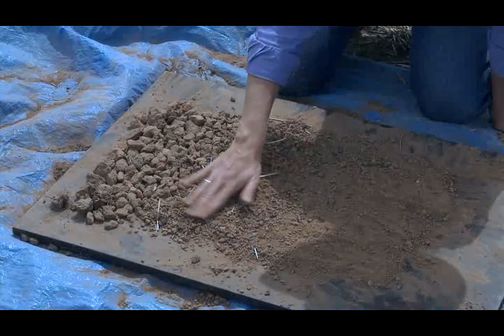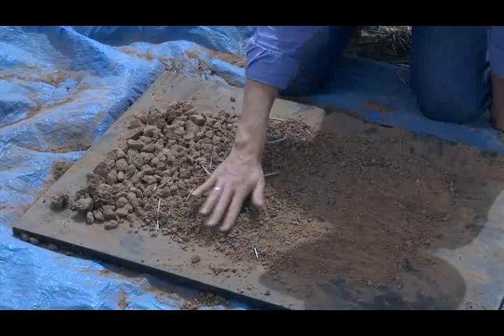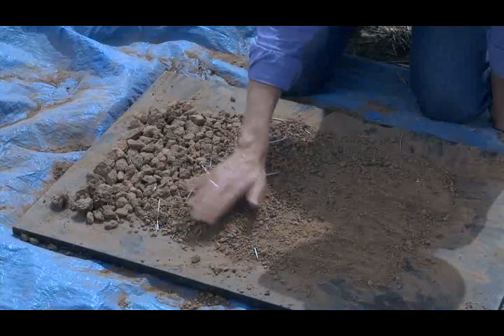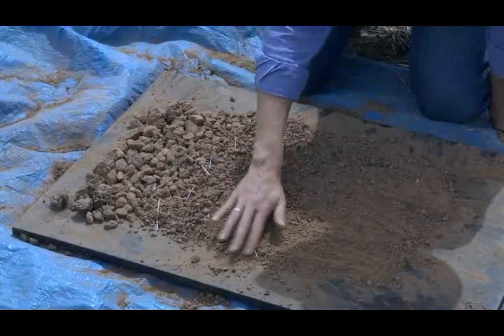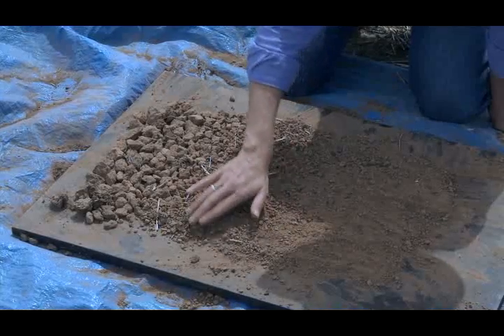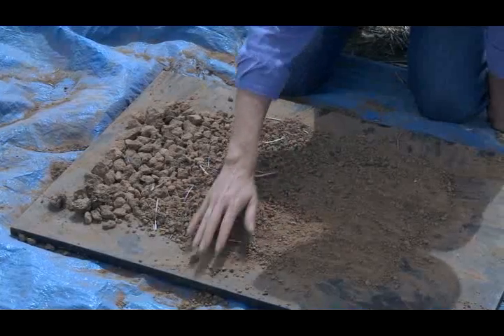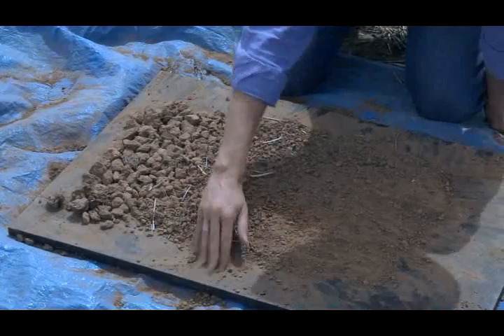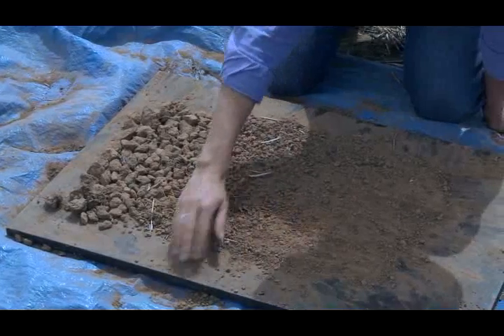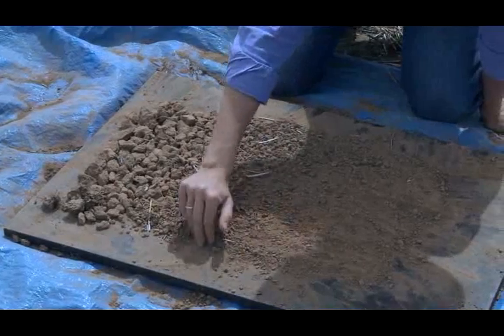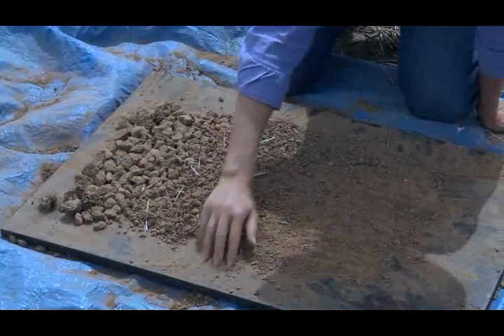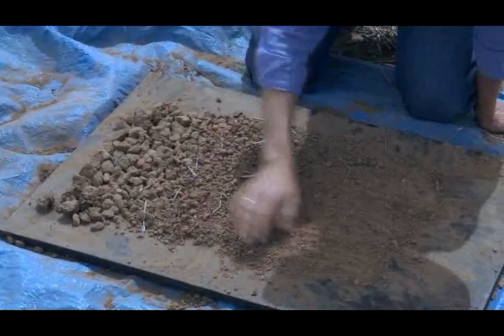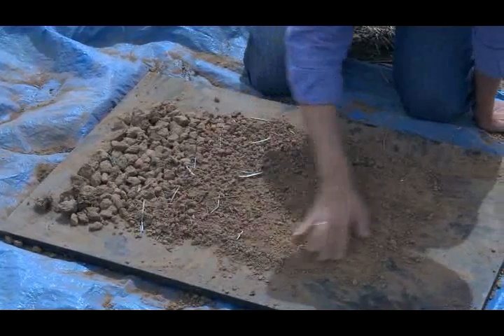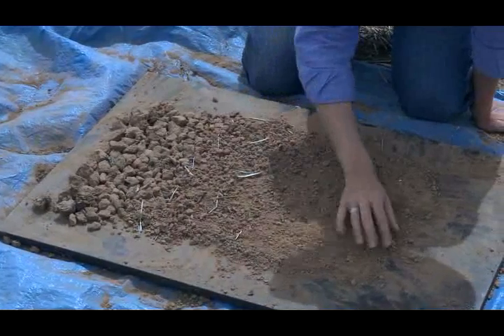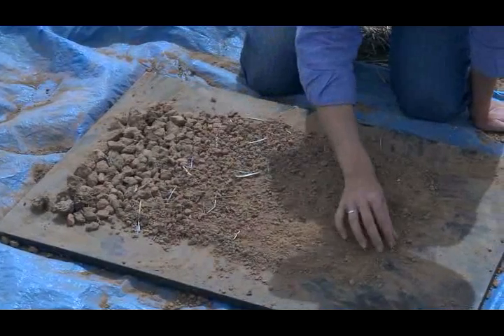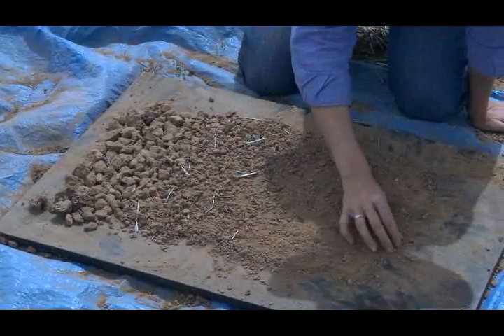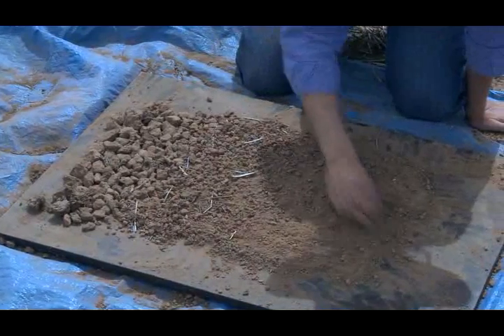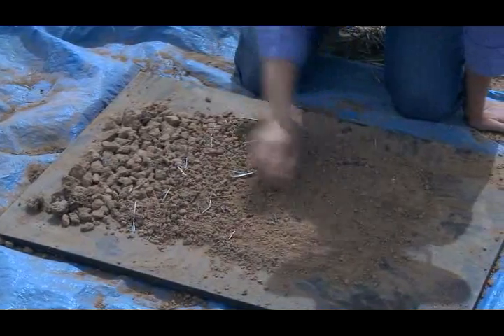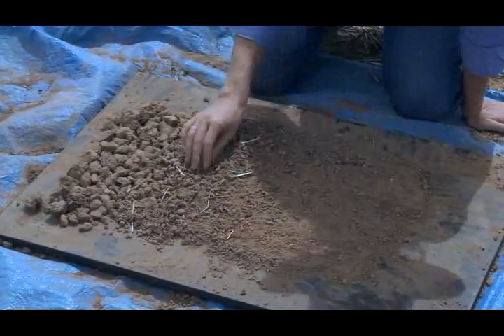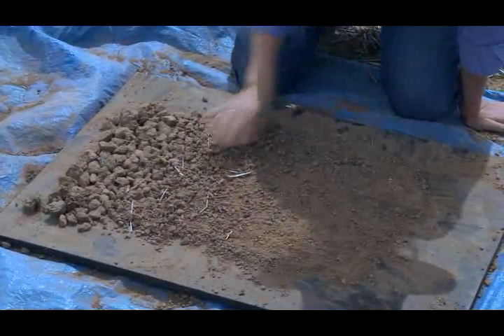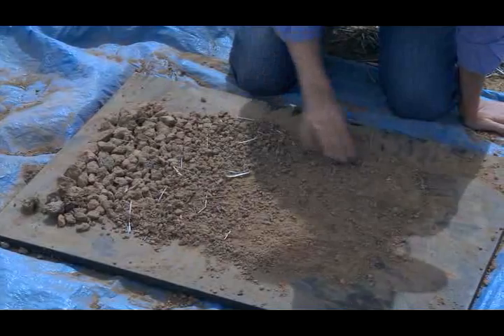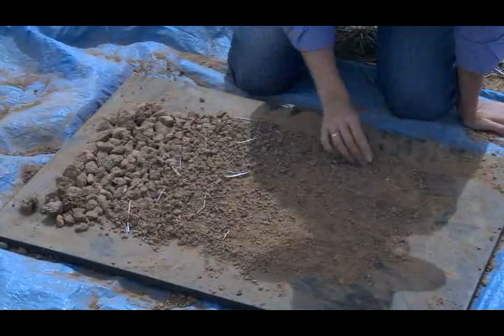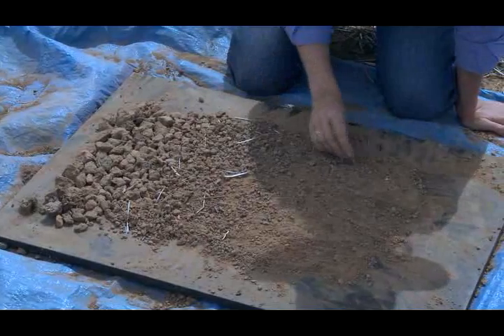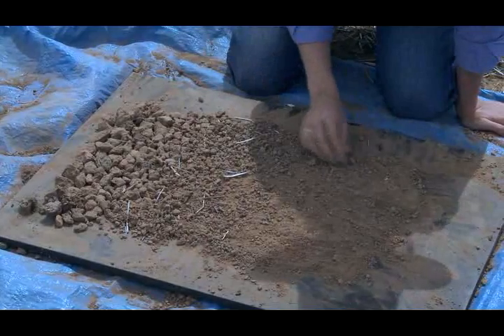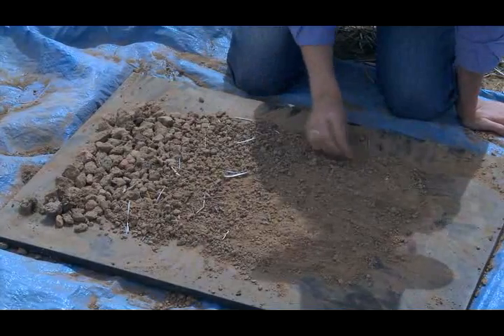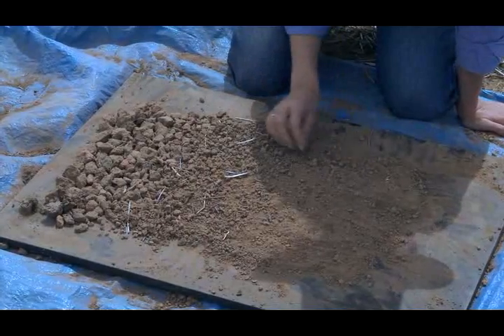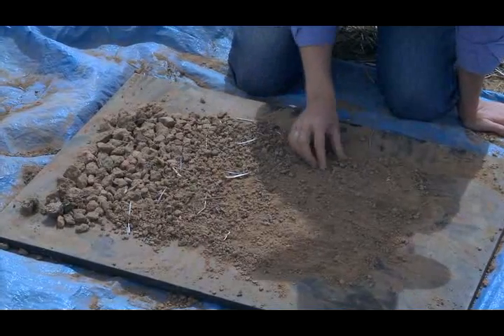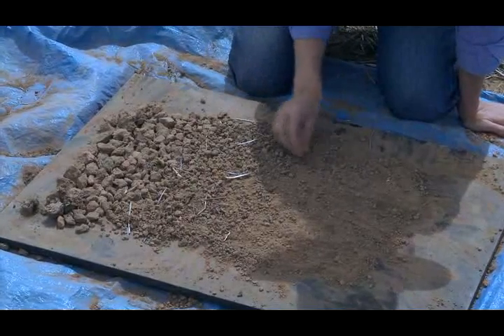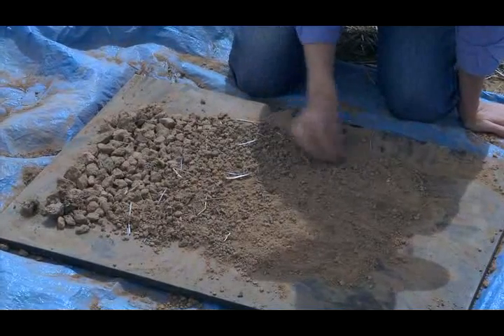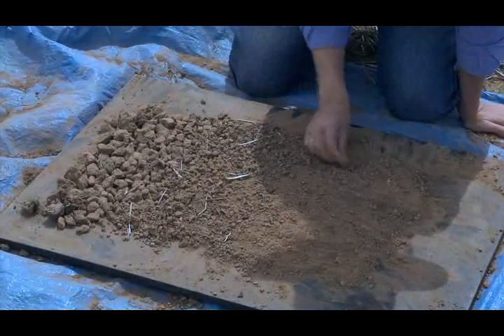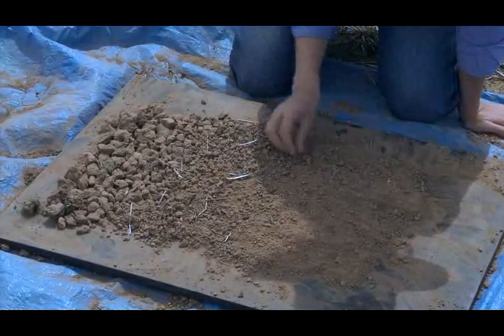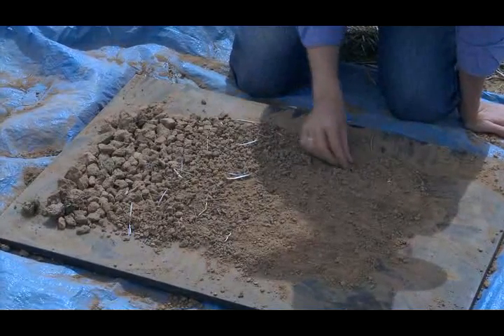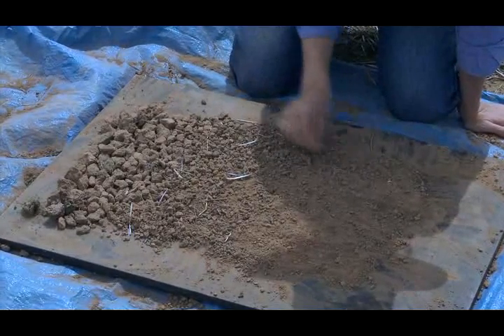Step 6. Grade the clods by placing the coarsest at one end and the finest at the other.